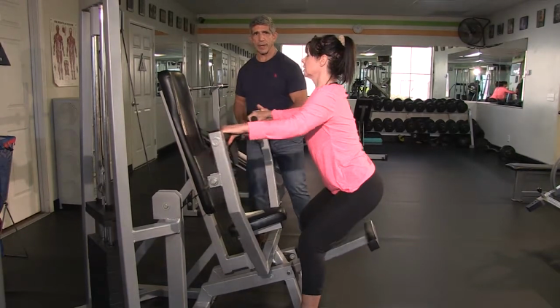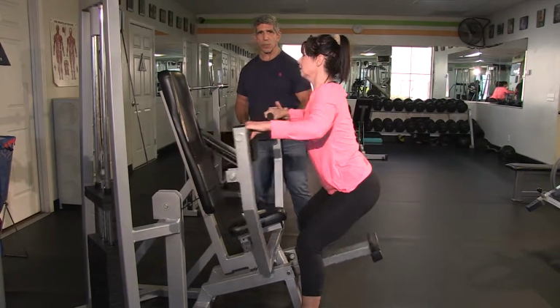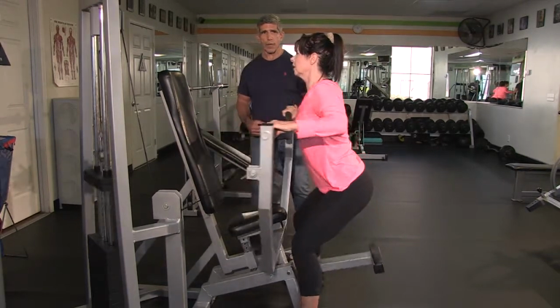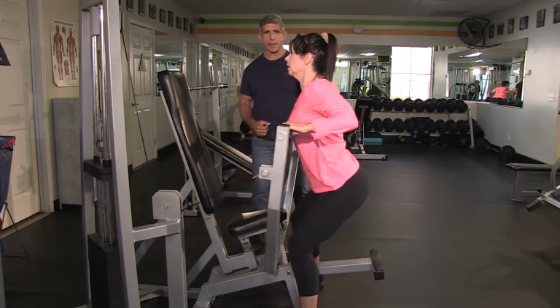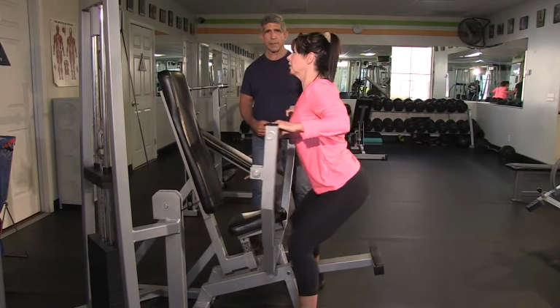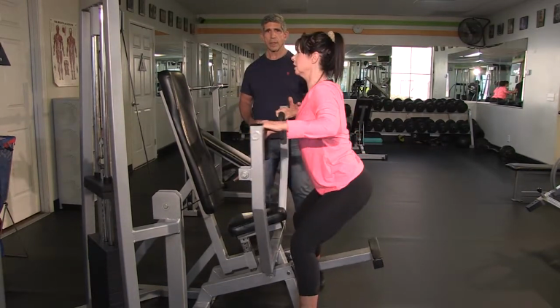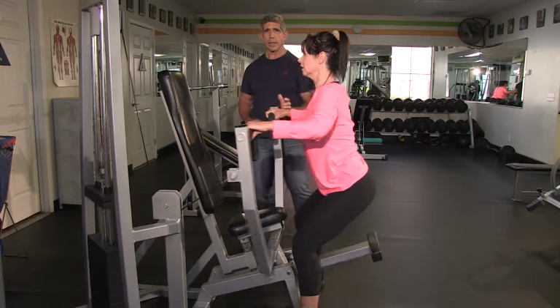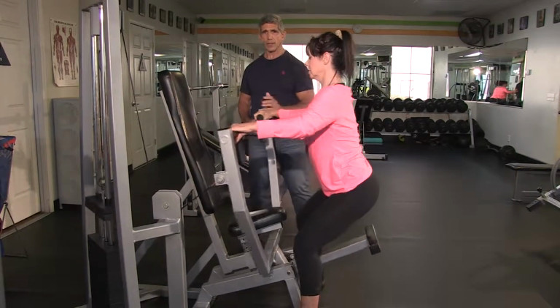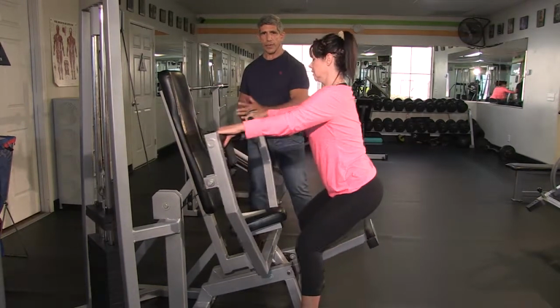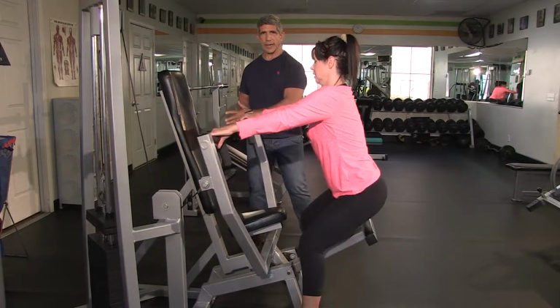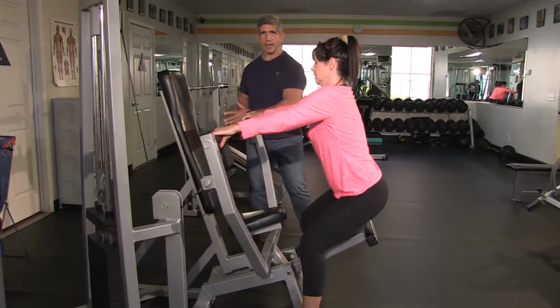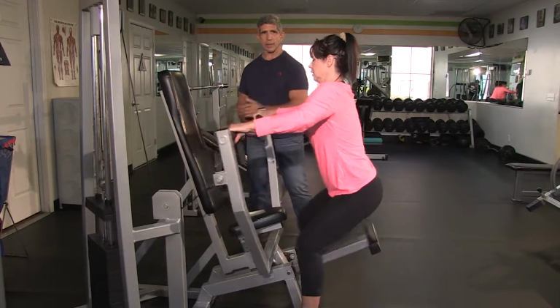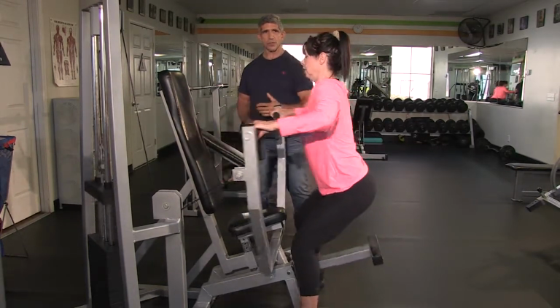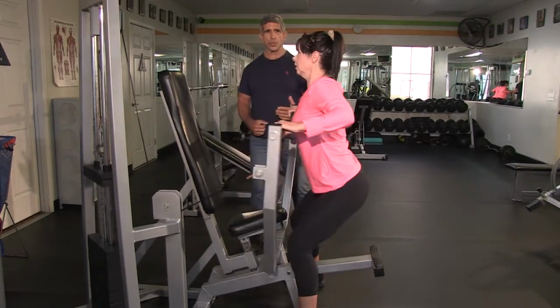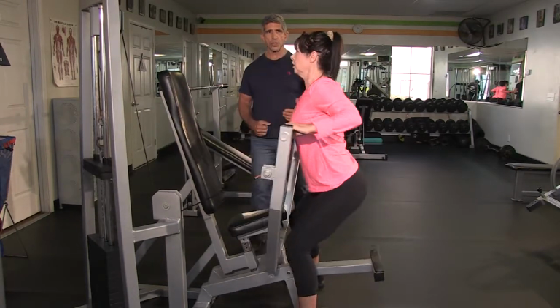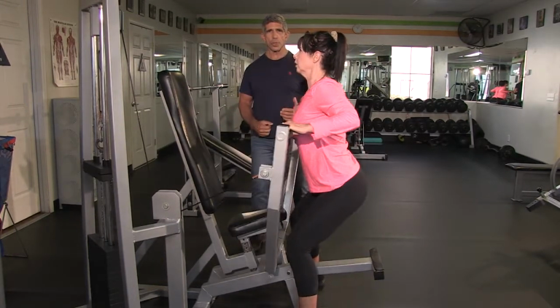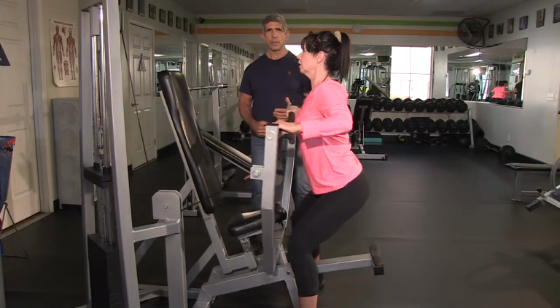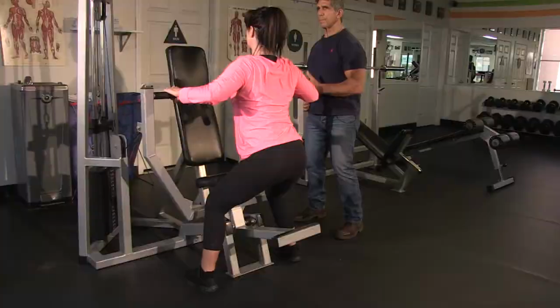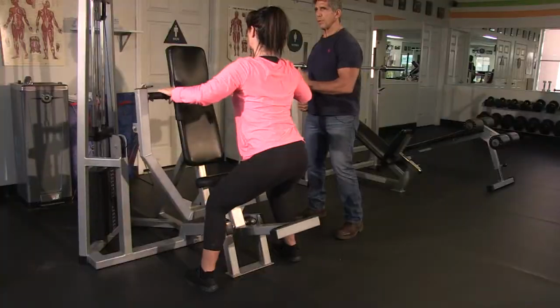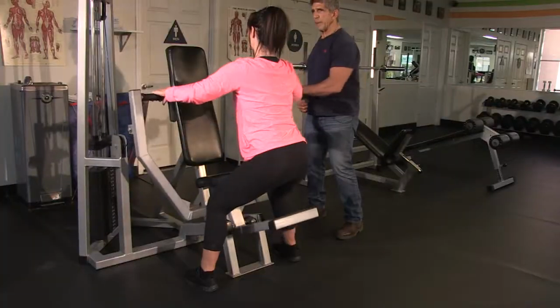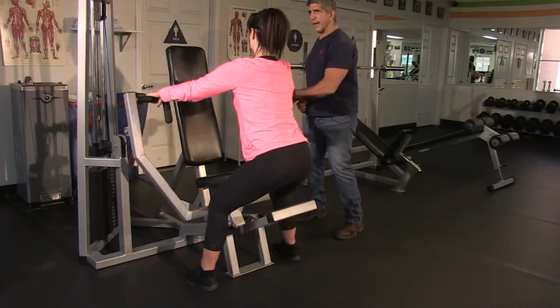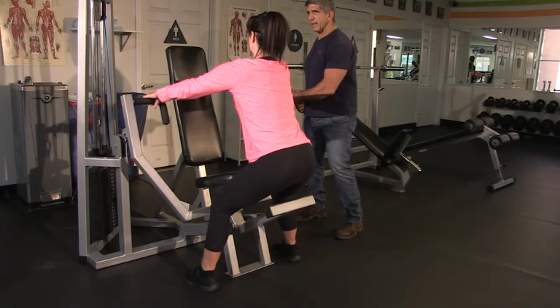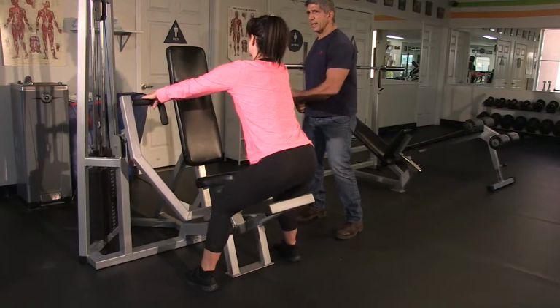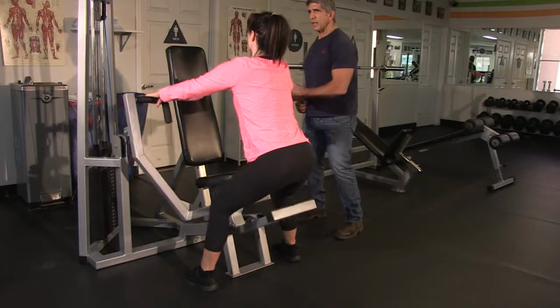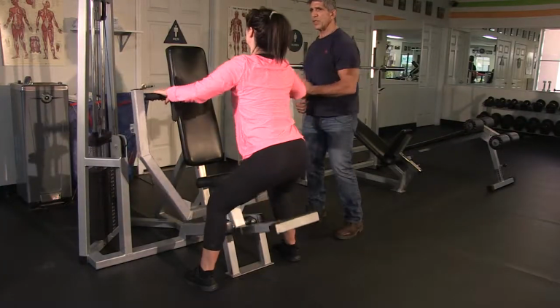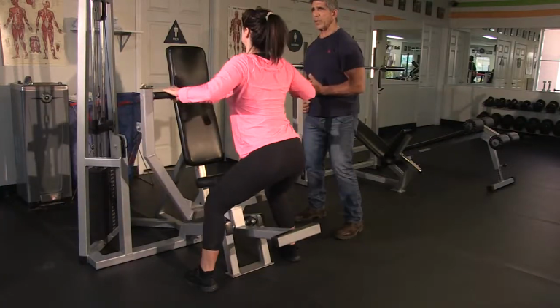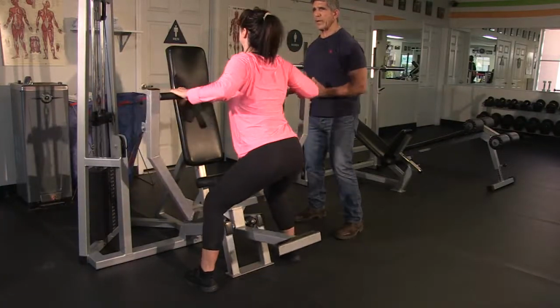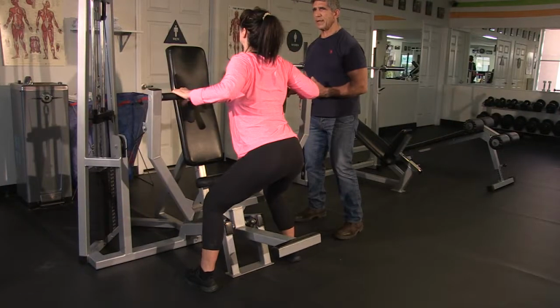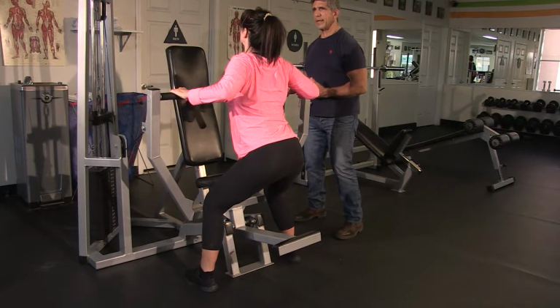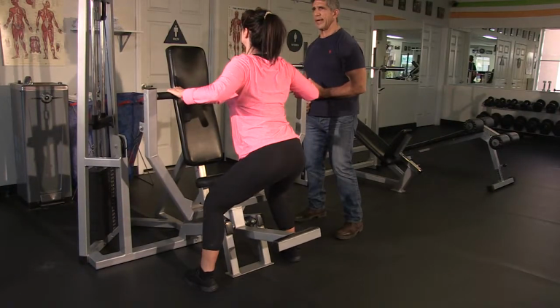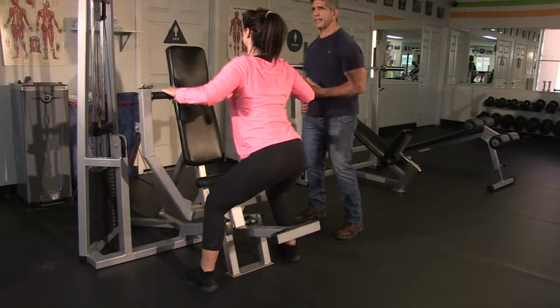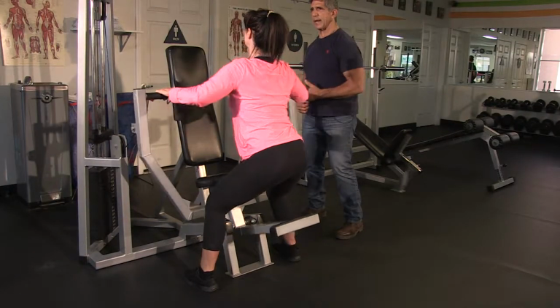Now we're going to put it together for three reps. One — straighten it out. Two — pull at the back. Three — and down.